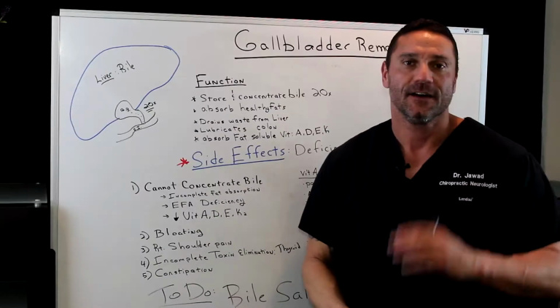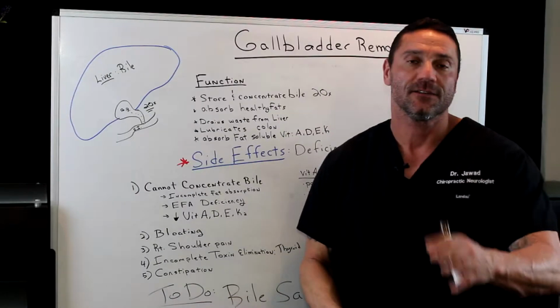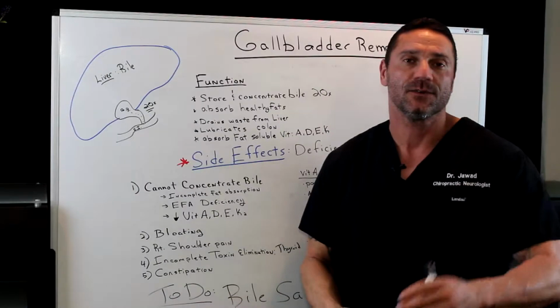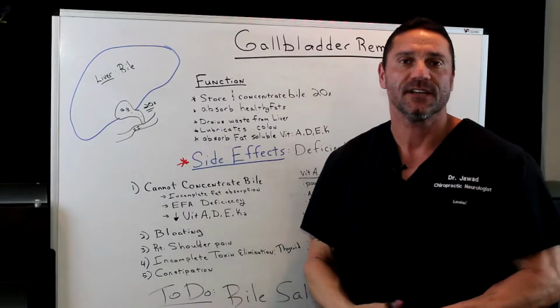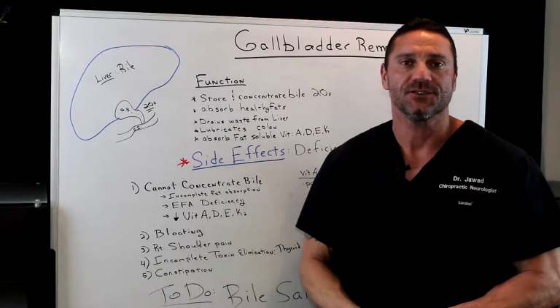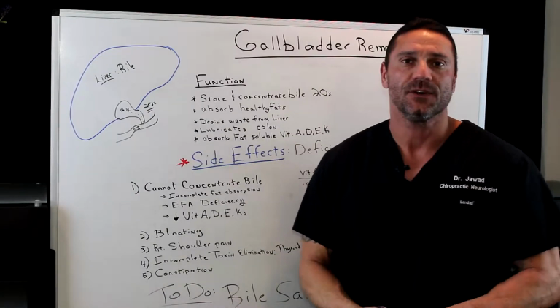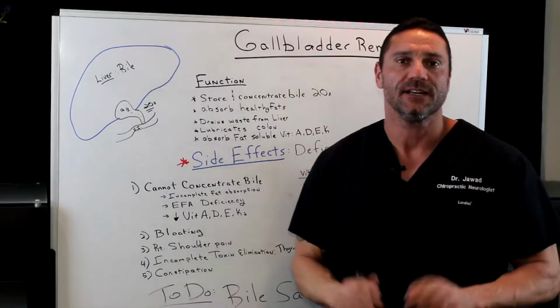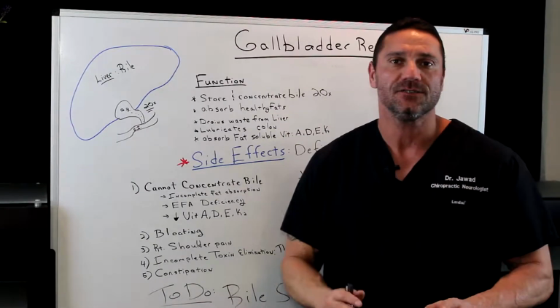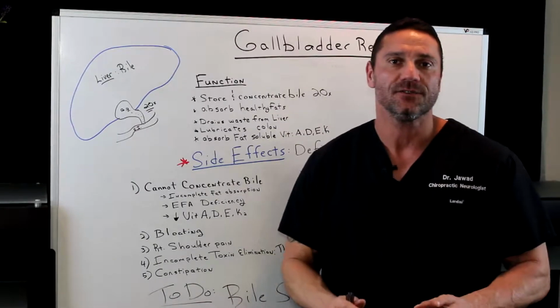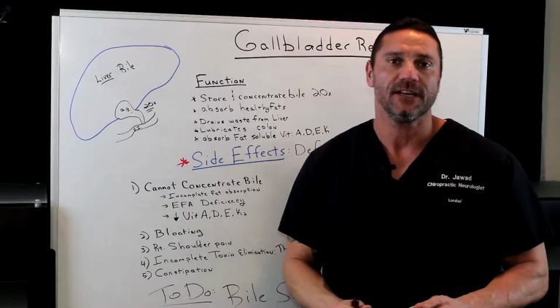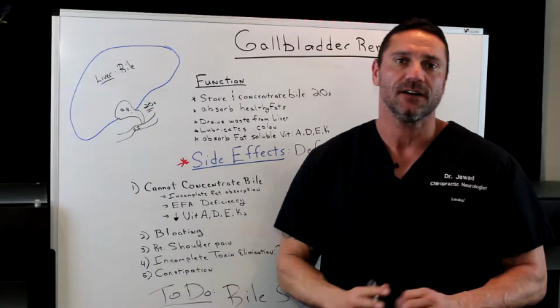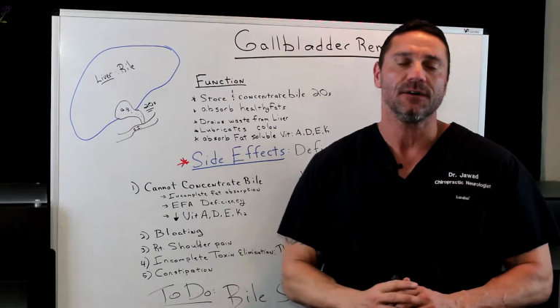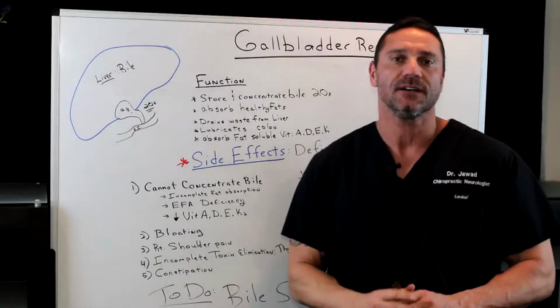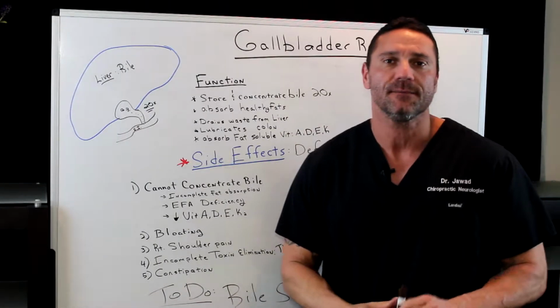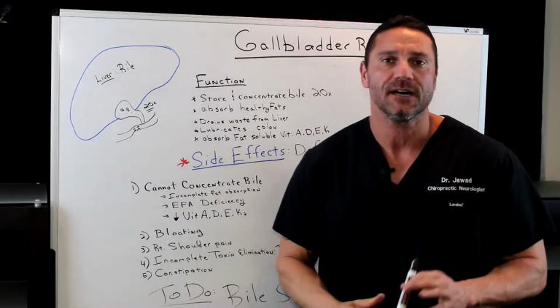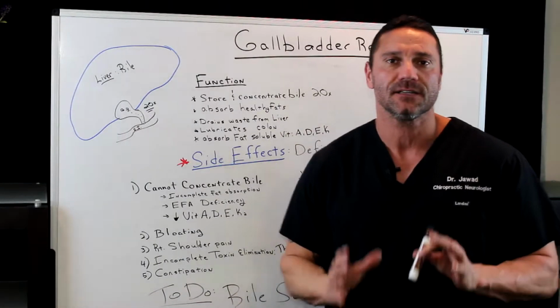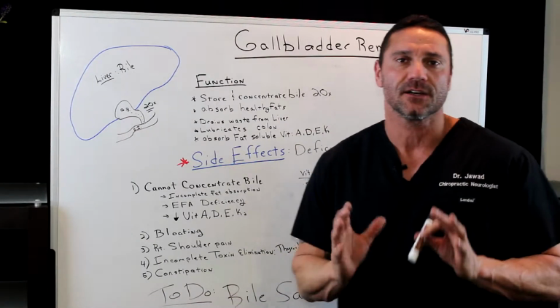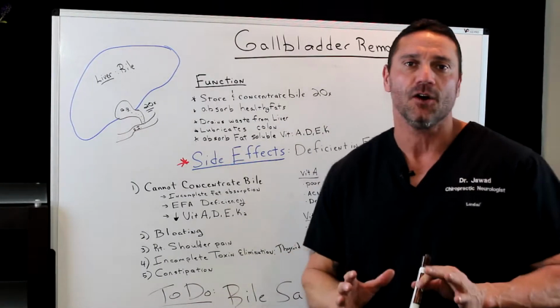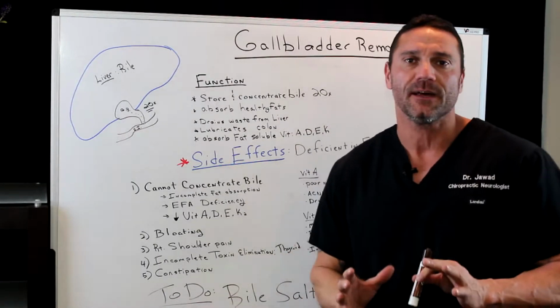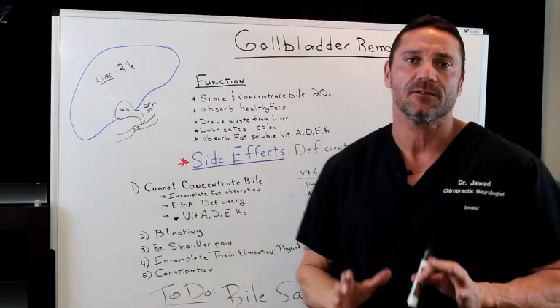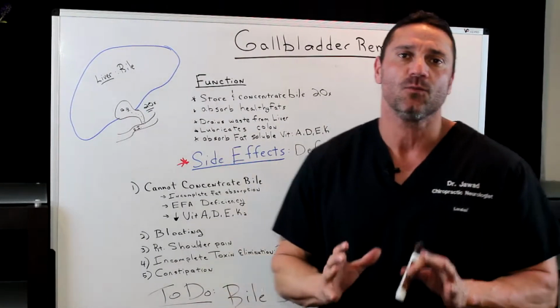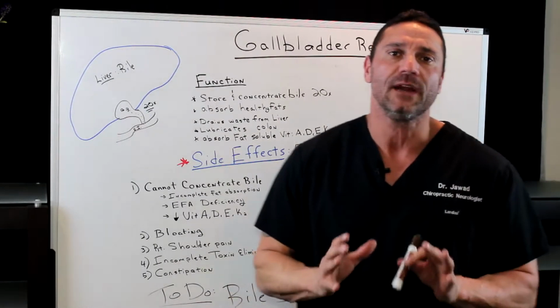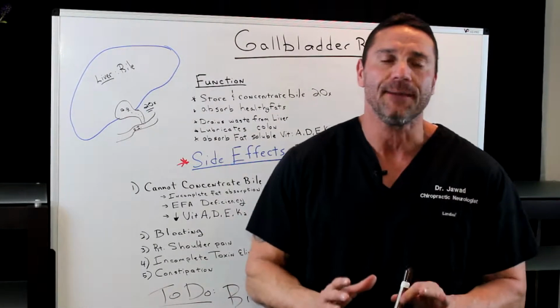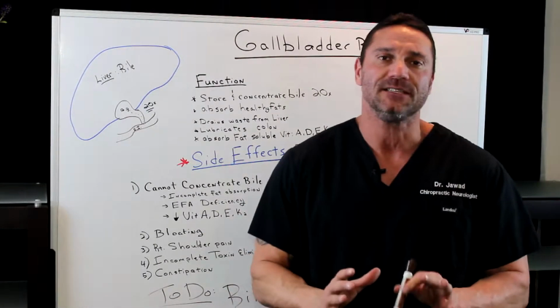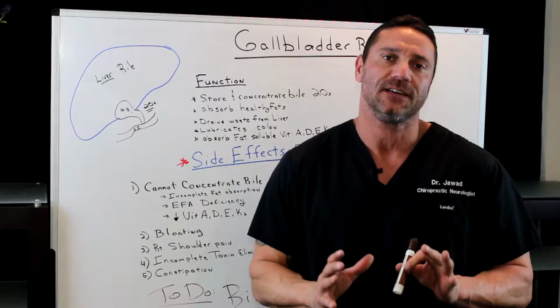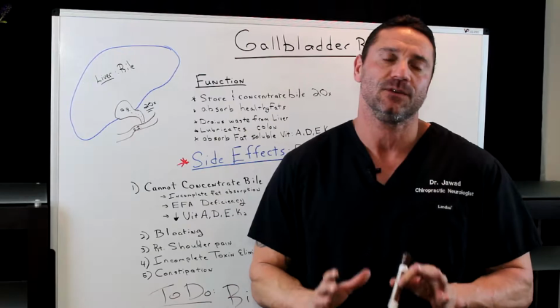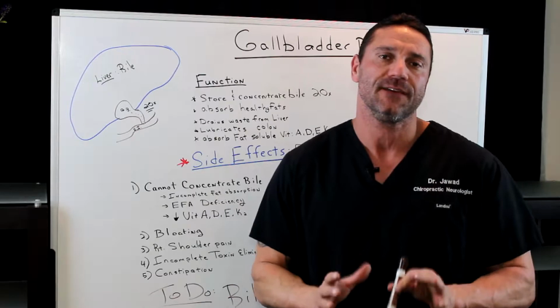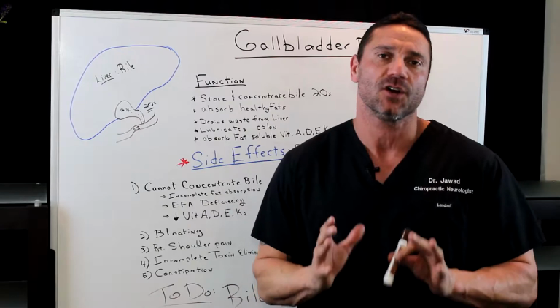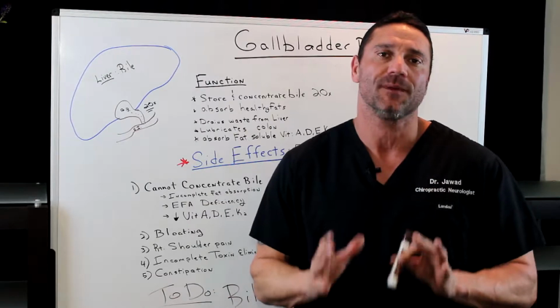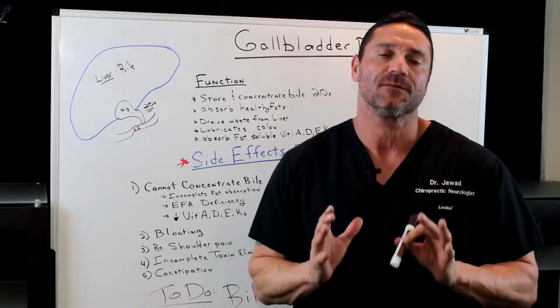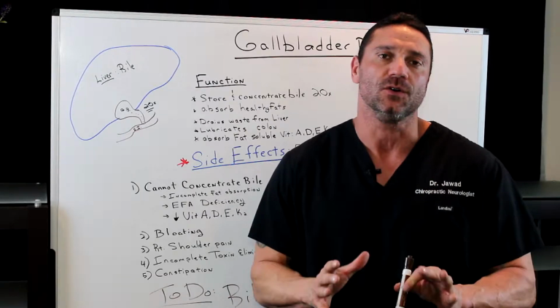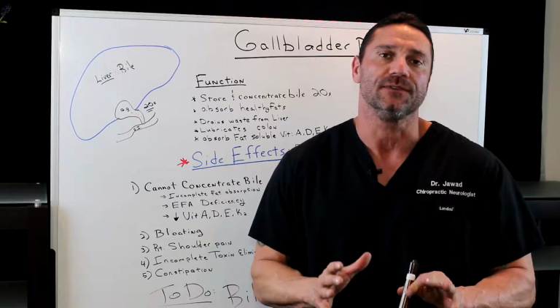Hello everyone, this is Dr. Juwan. In this short video, I want to talk about the gallbladder — specifically, what happens when you have your gallbladder removed.